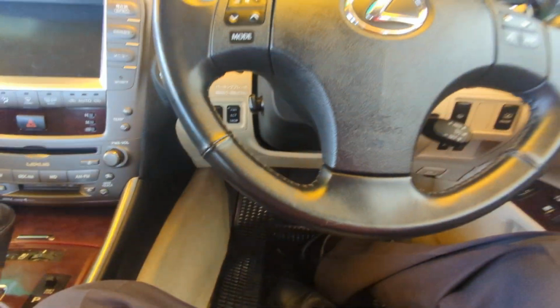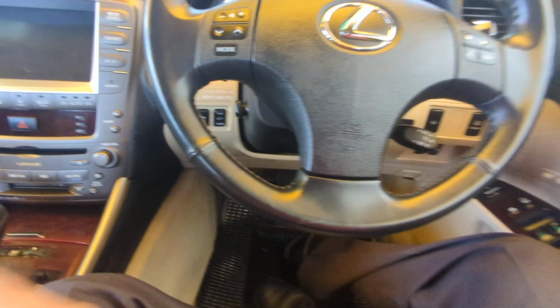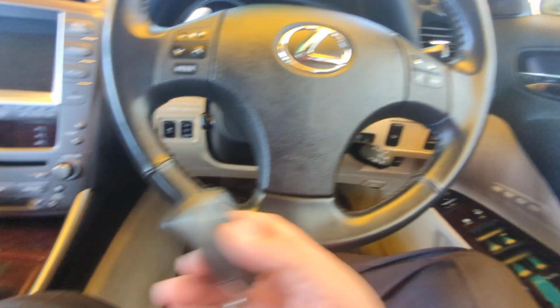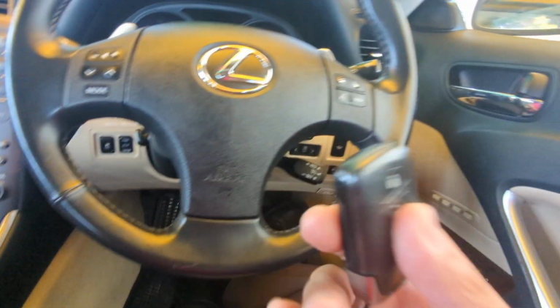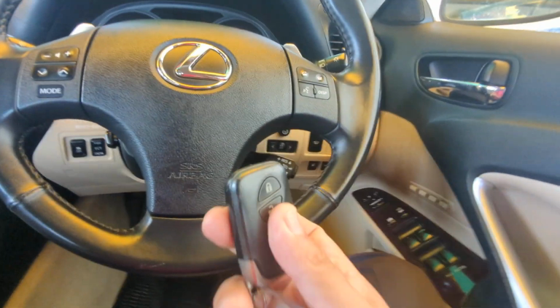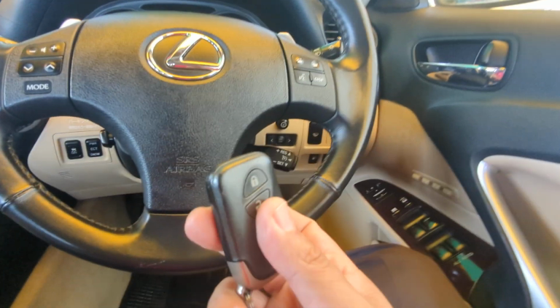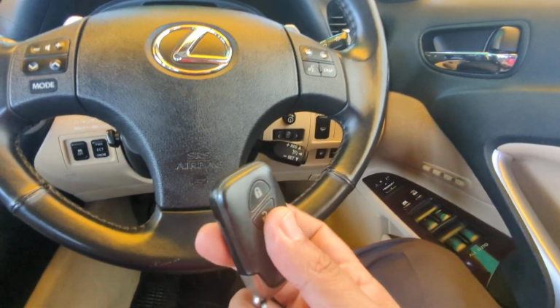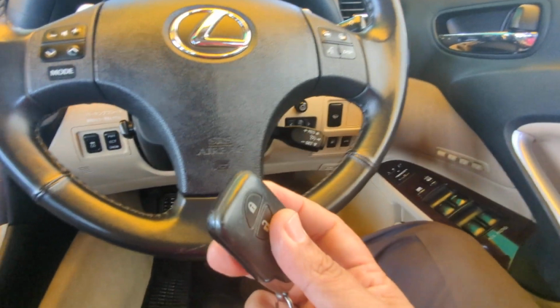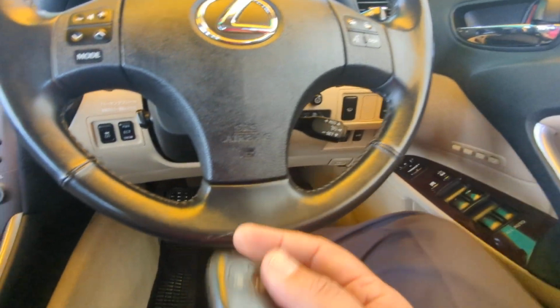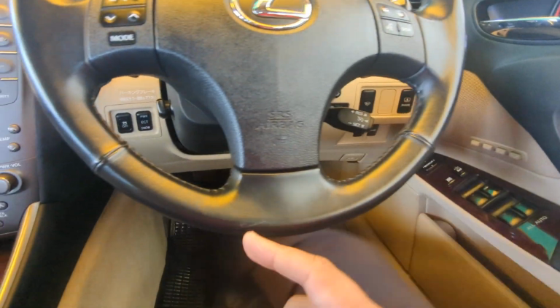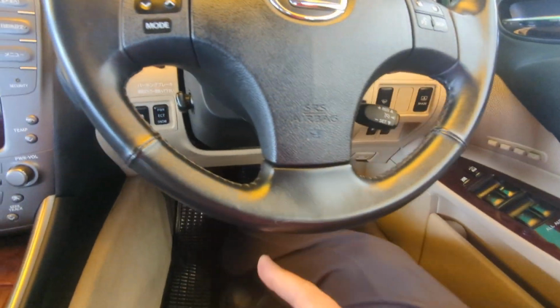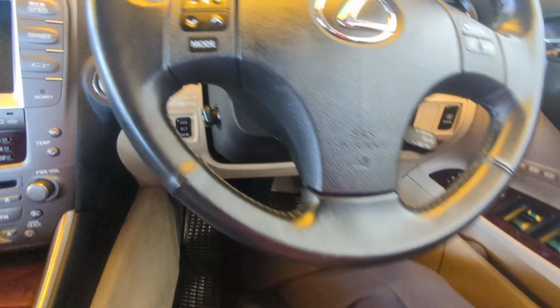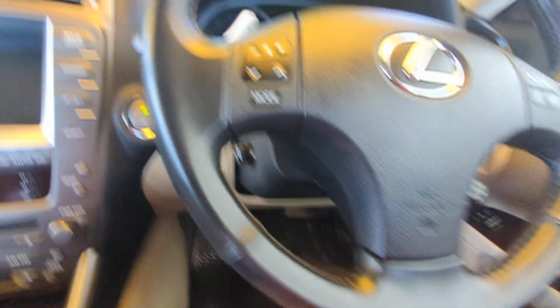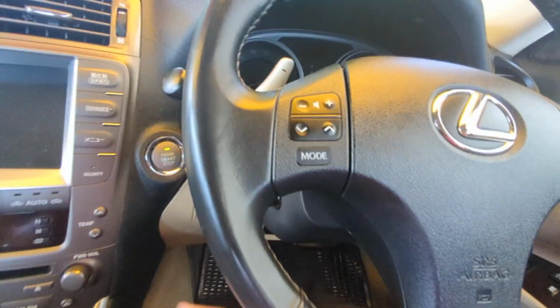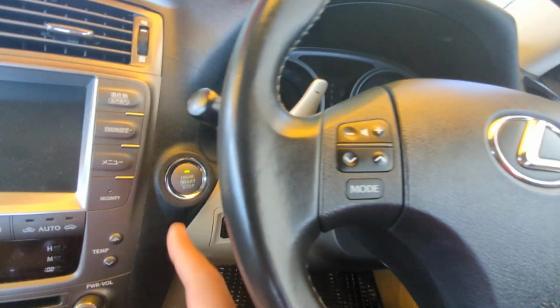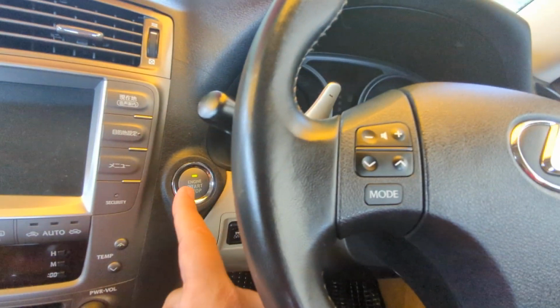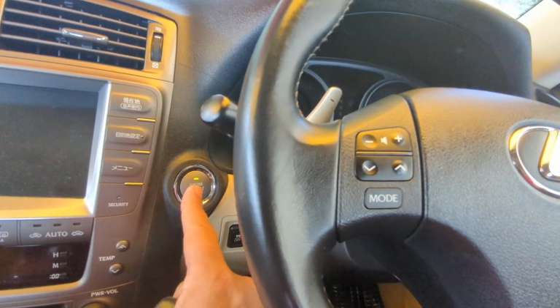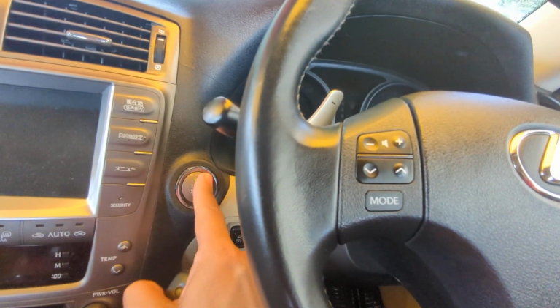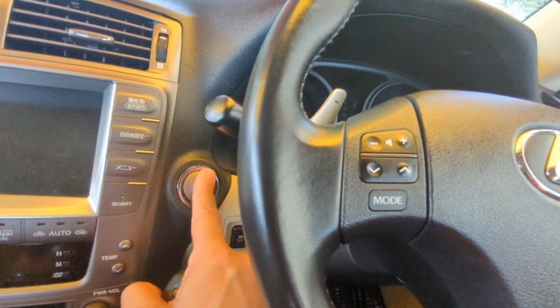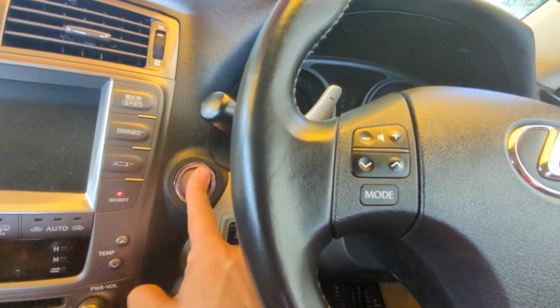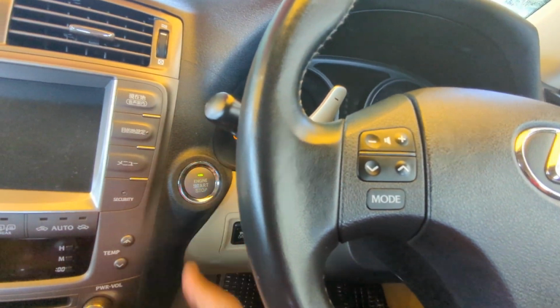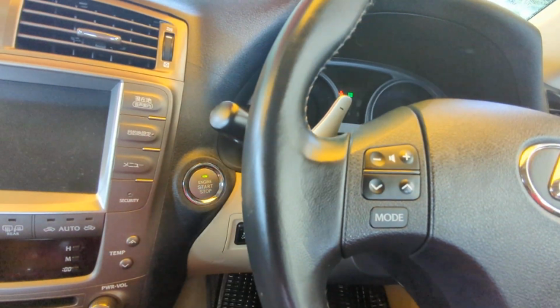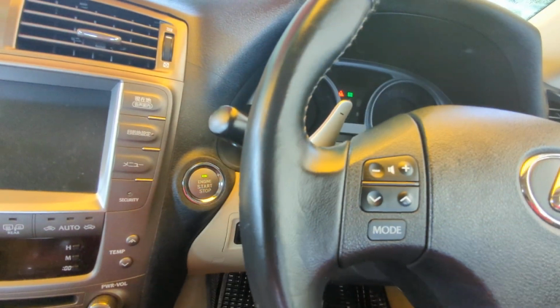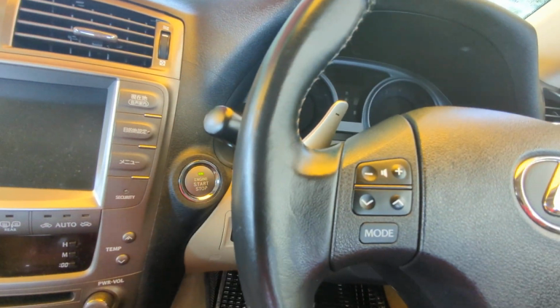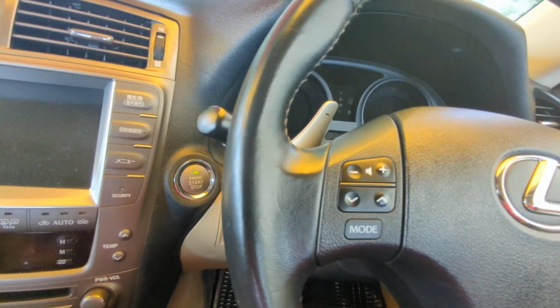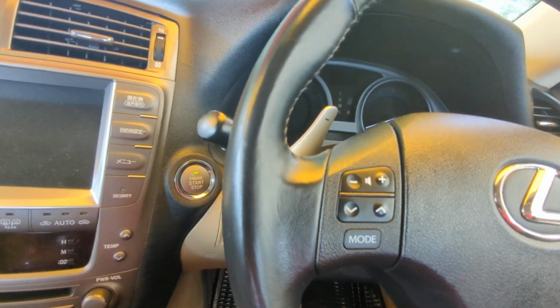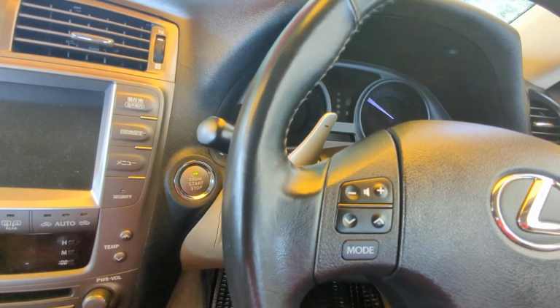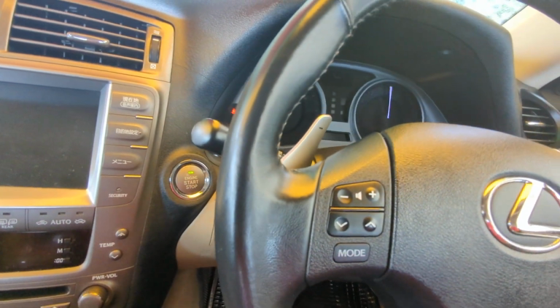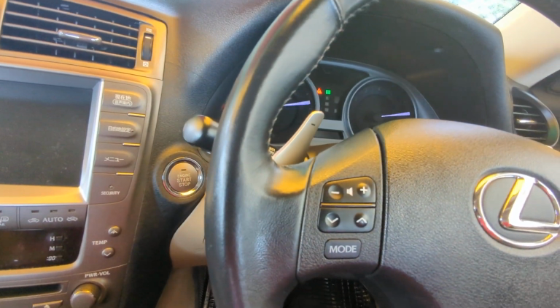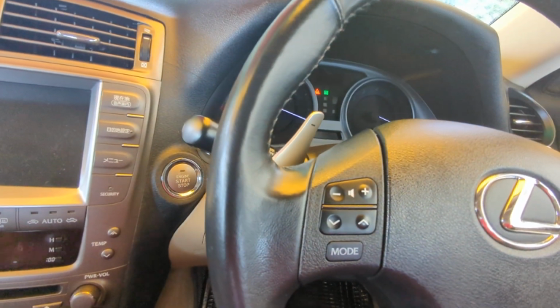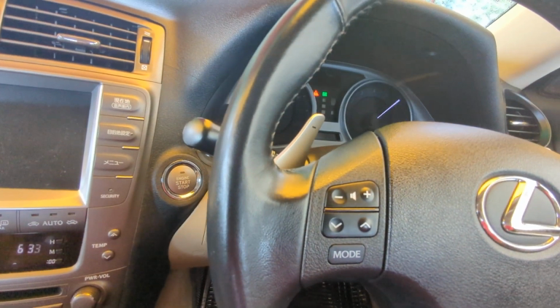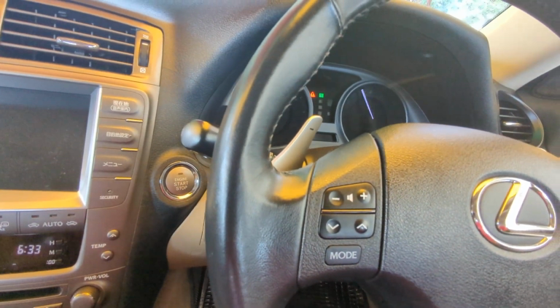Key fob on your person, foot on the brake — it is a push start. Push that one time and it goes.